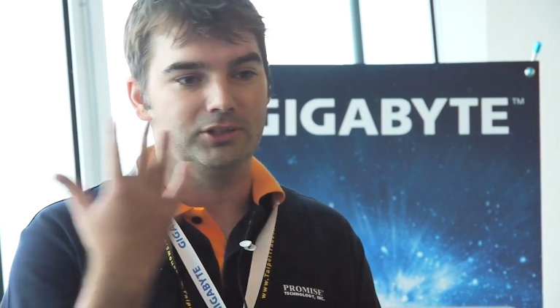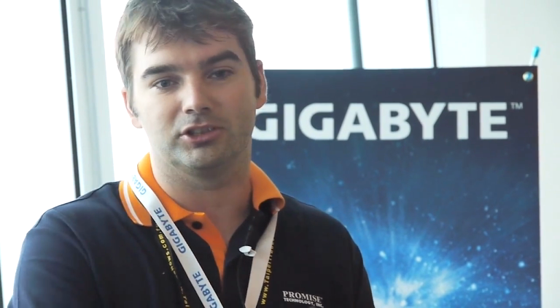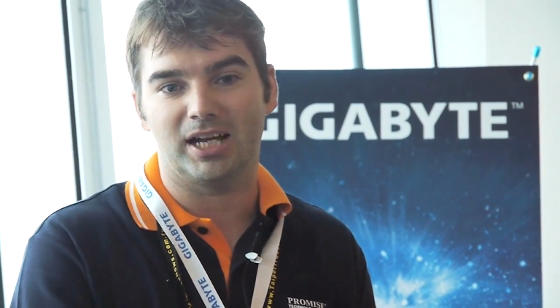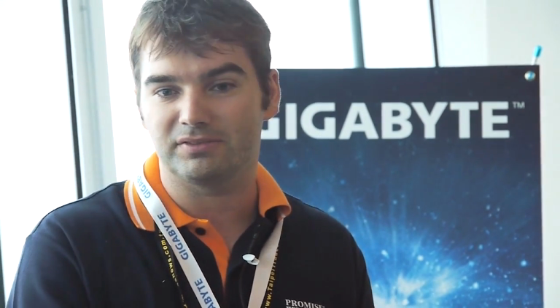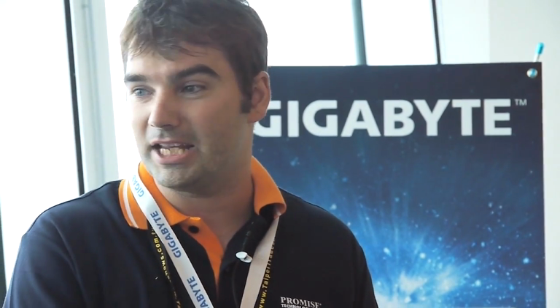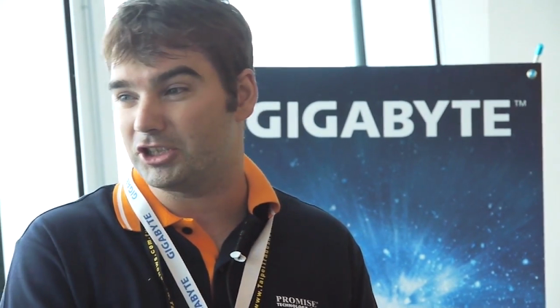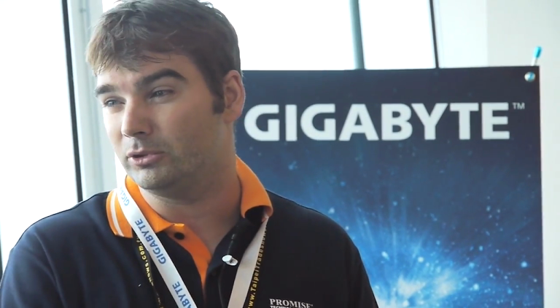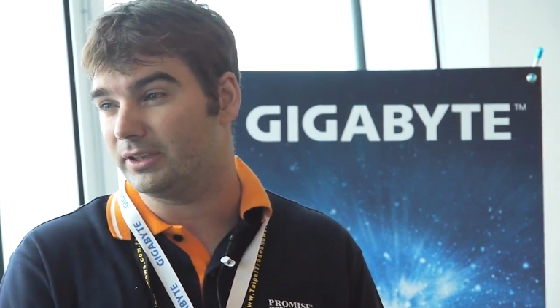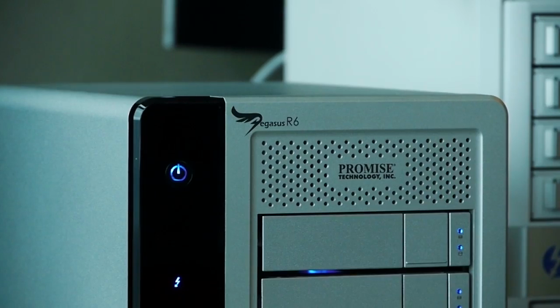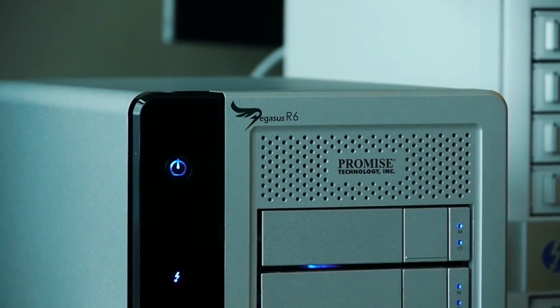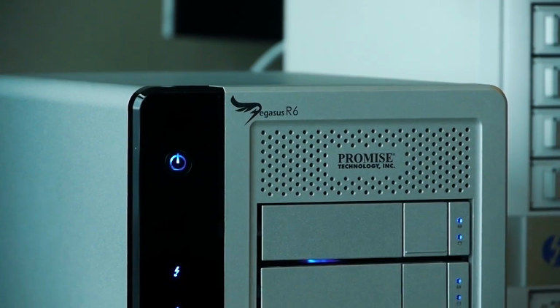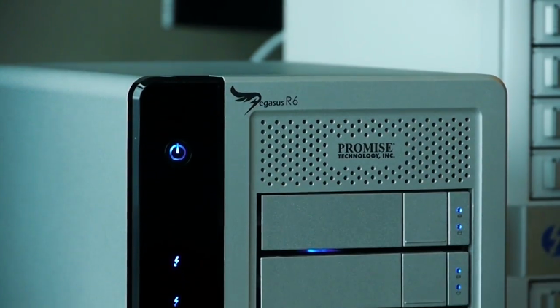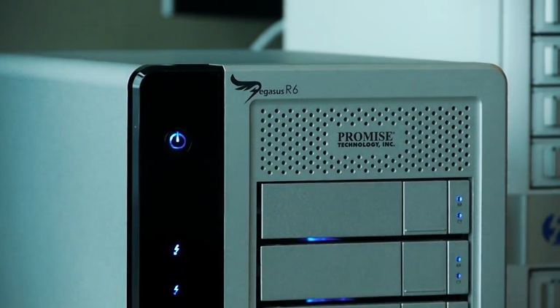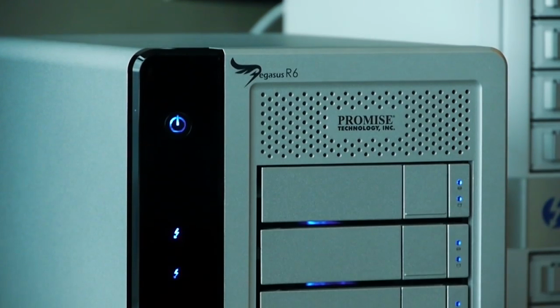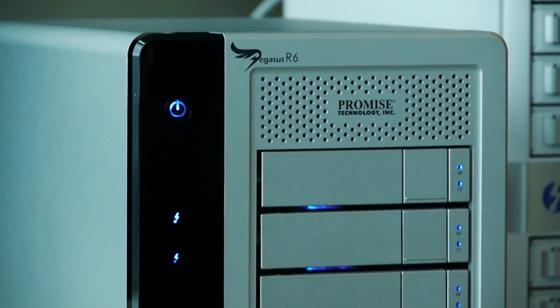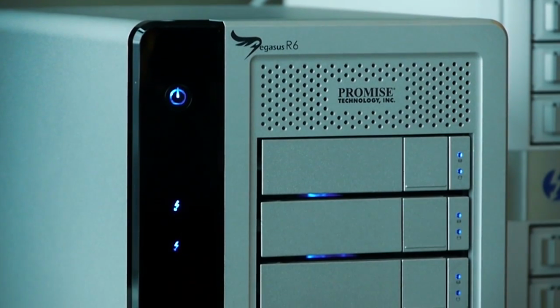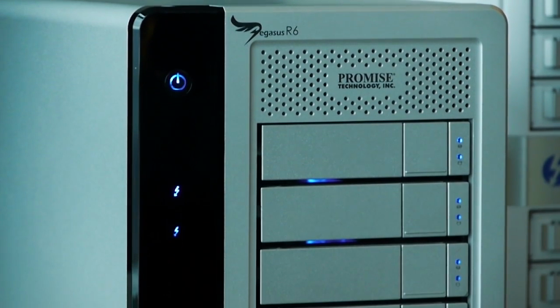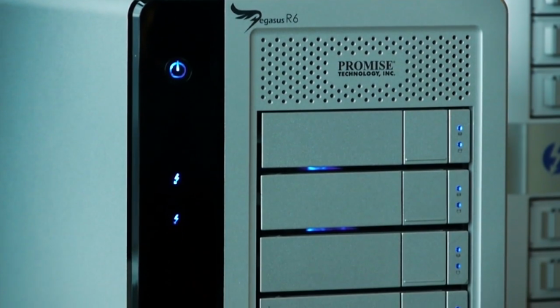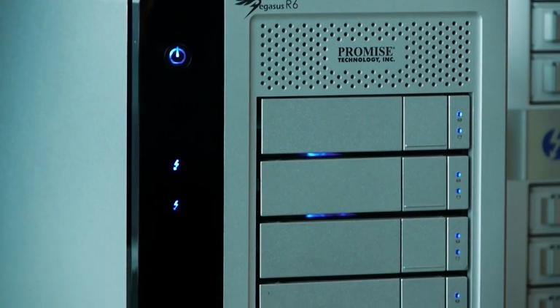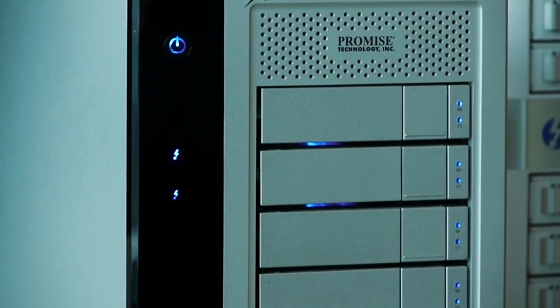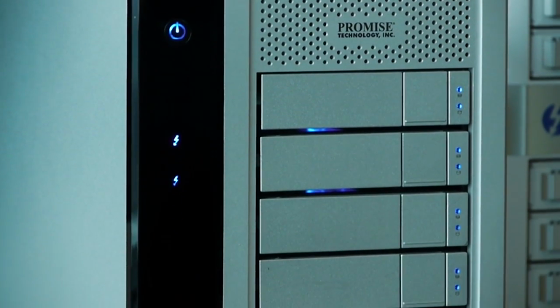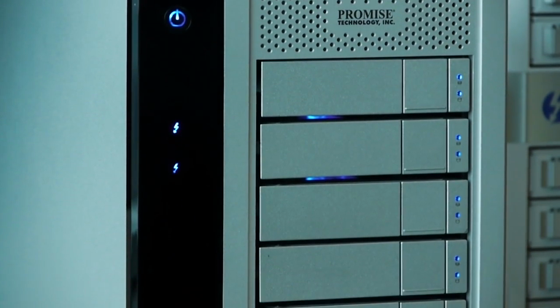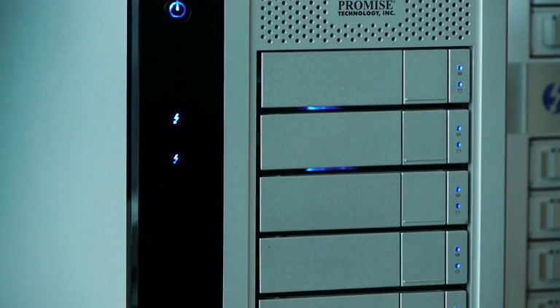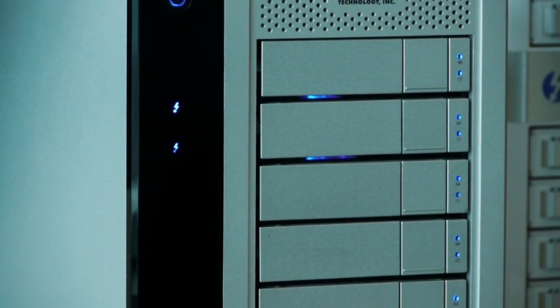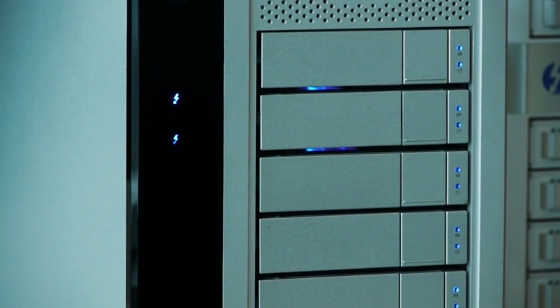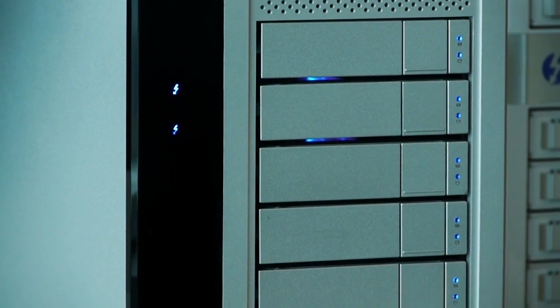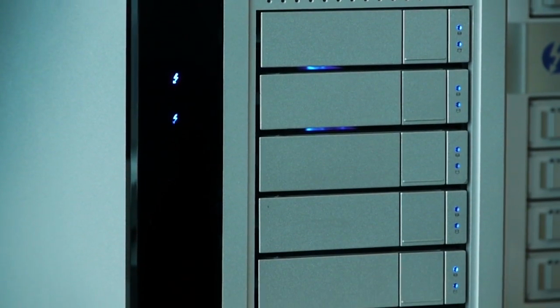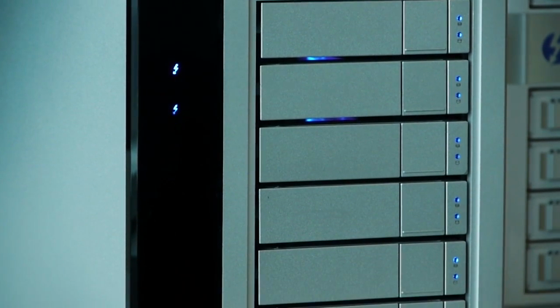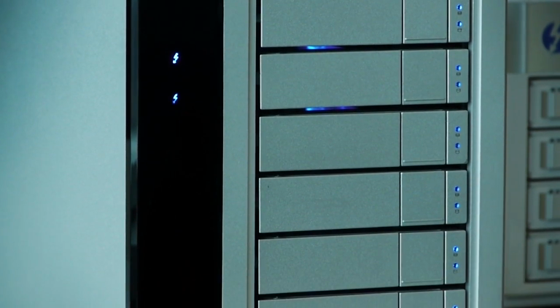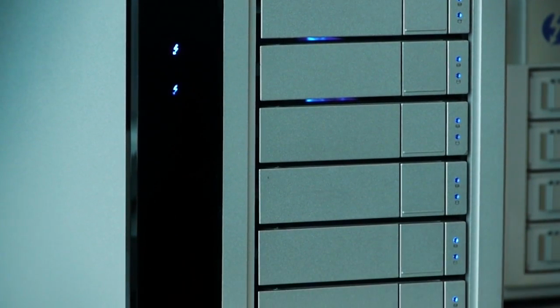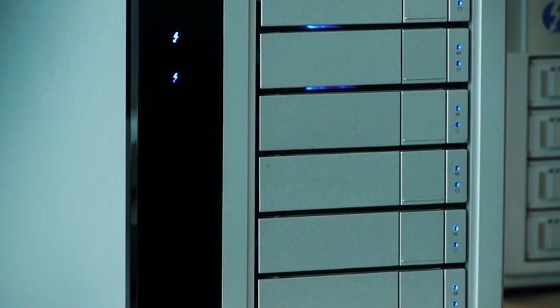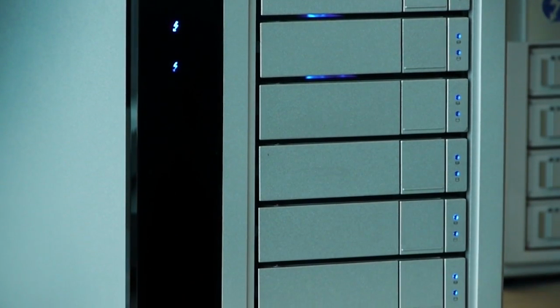You can transfer an HD movie in 30 seconds or even transfer one terabyte of data in about five minutes. It's really quite amazing.